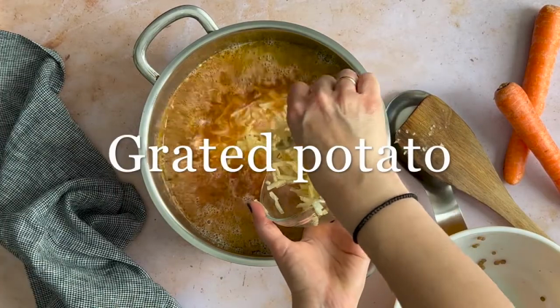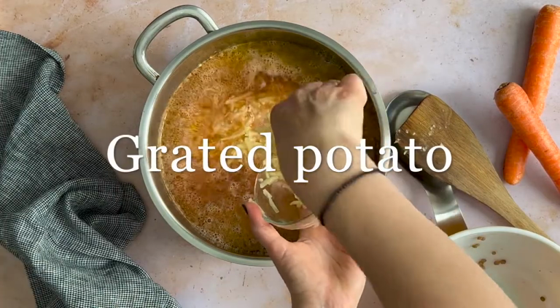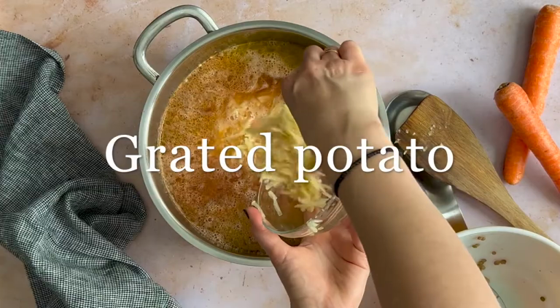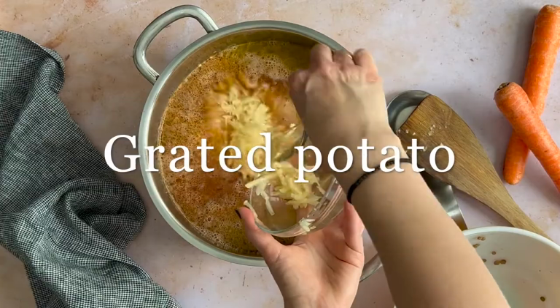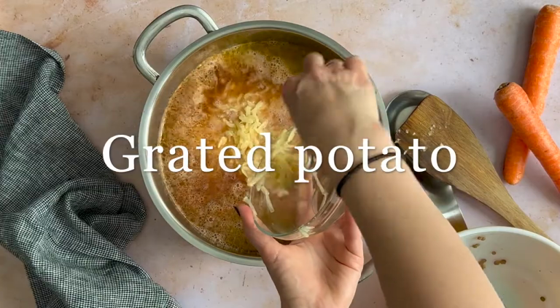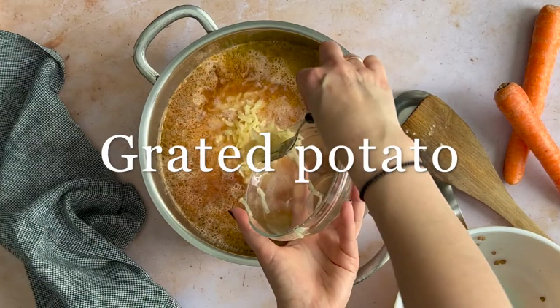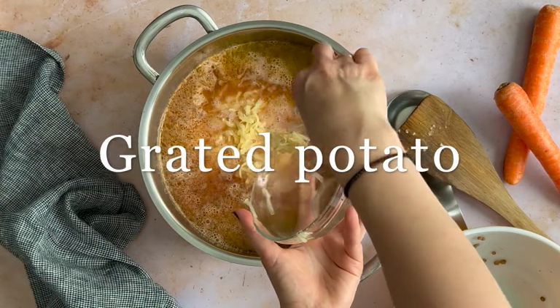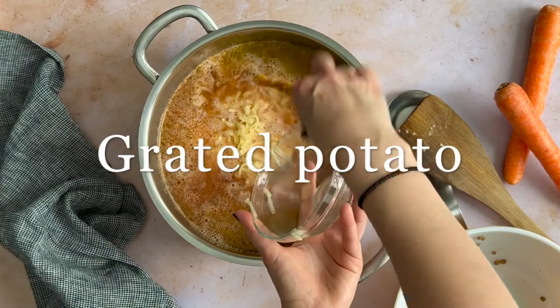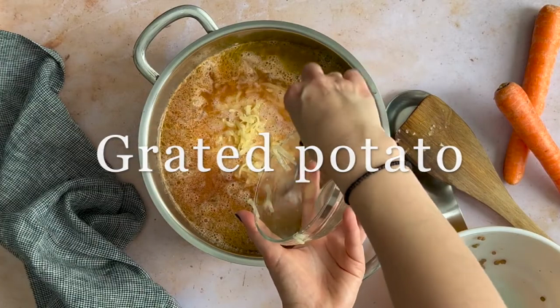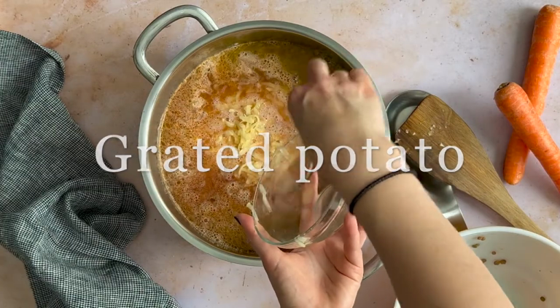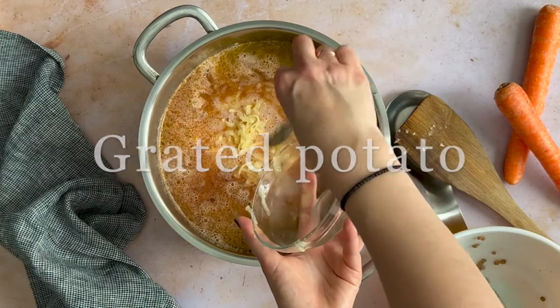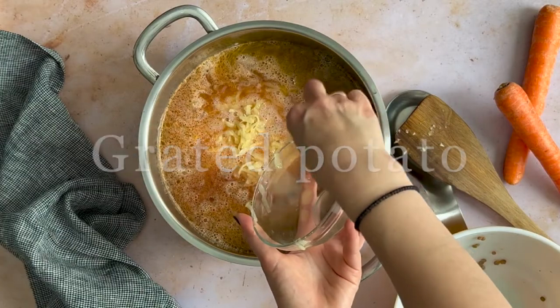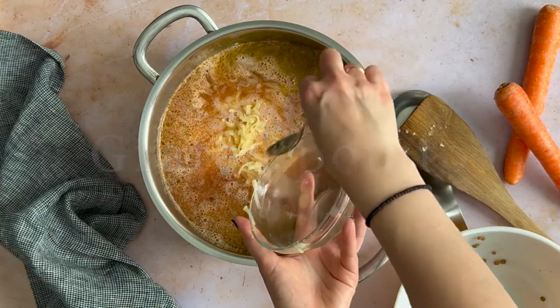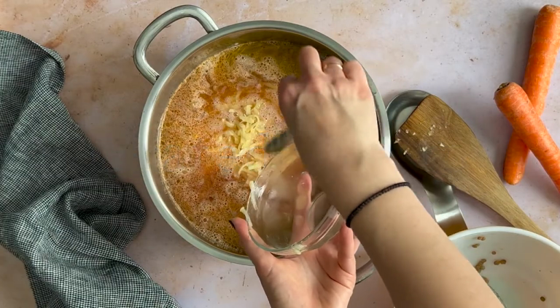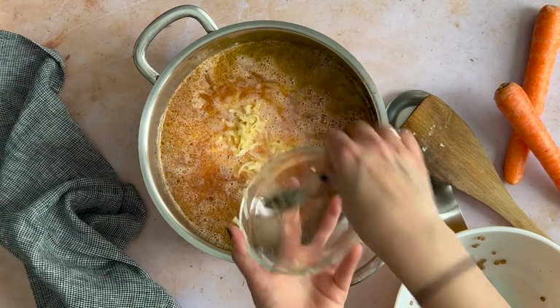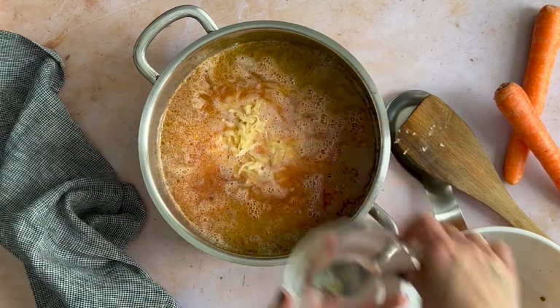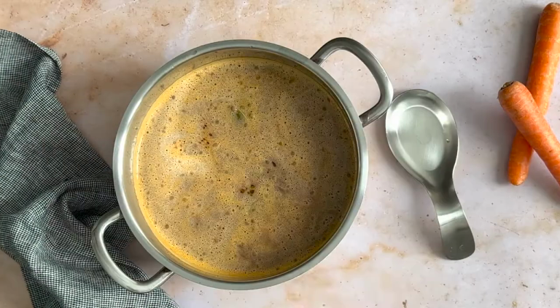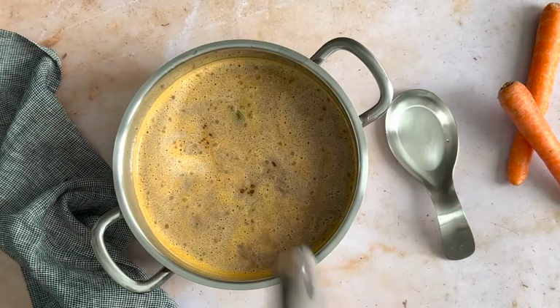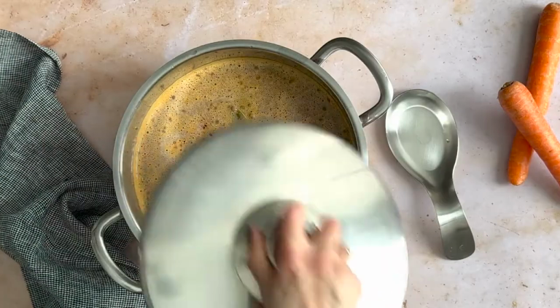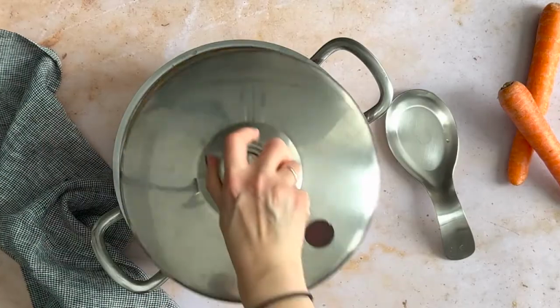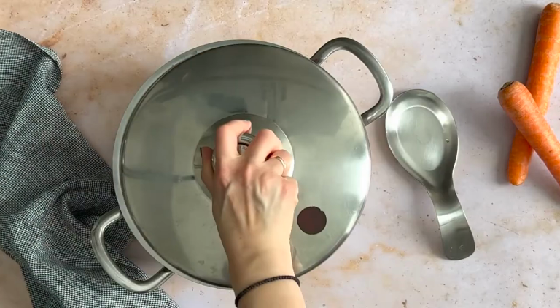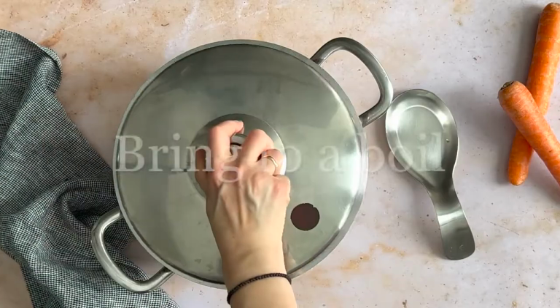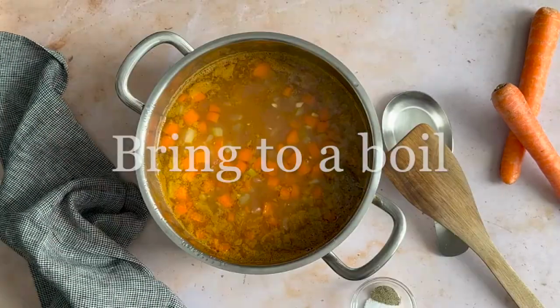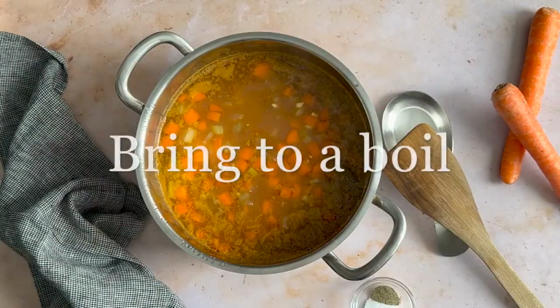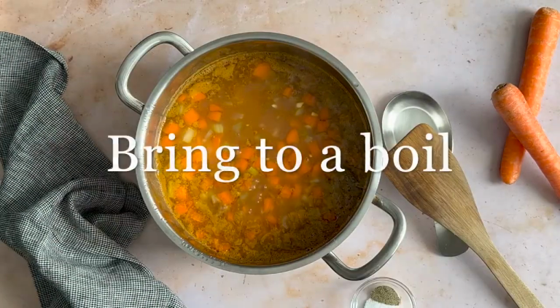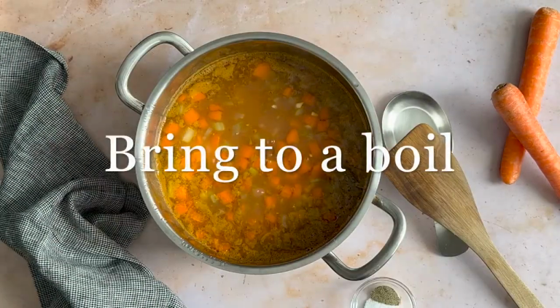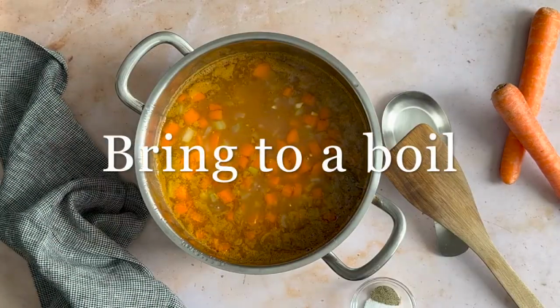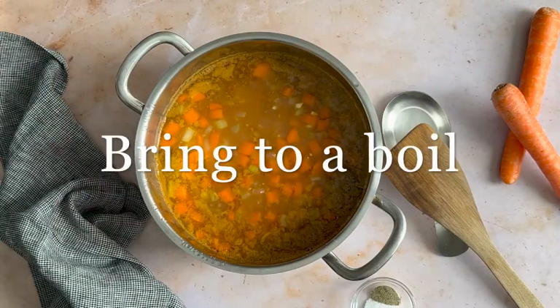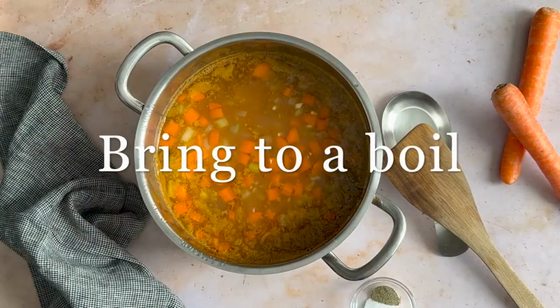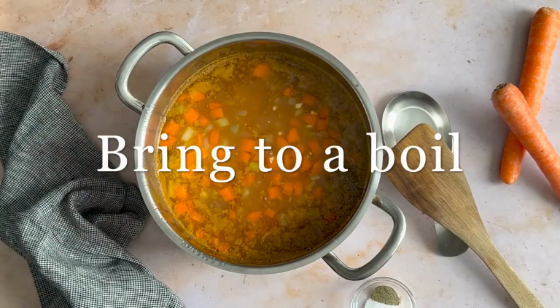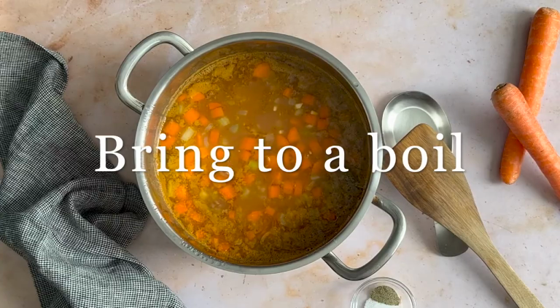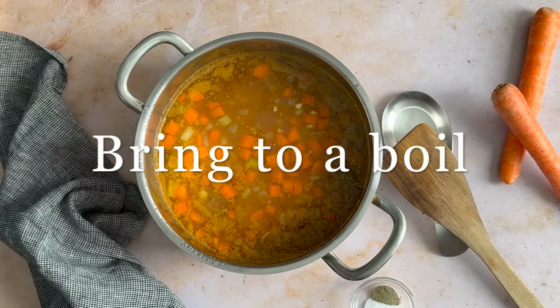Bring to a boil and cover. After 15 minutes, add the salt and pepper, cover, and continue cooking.